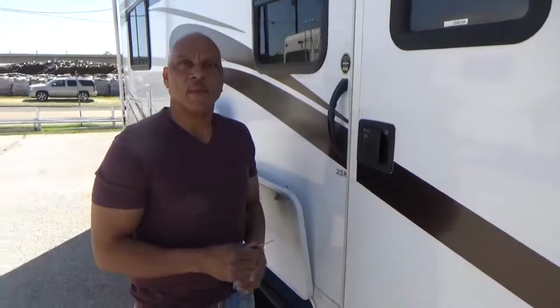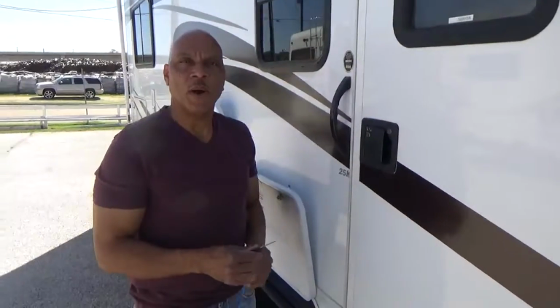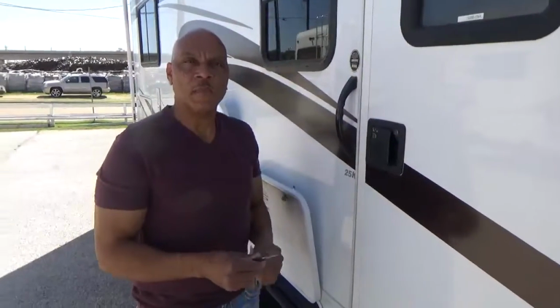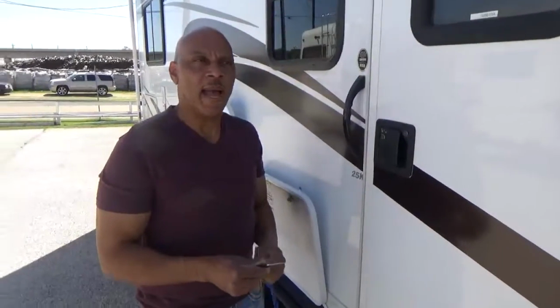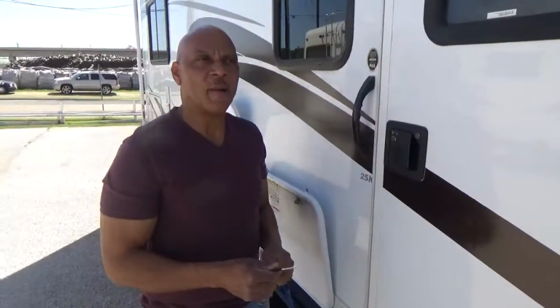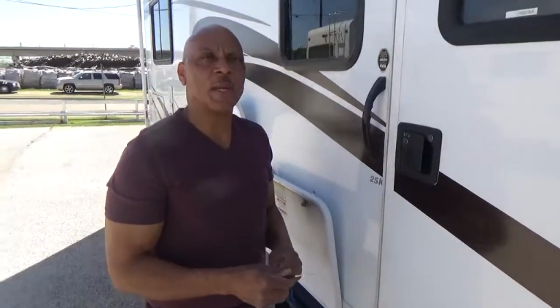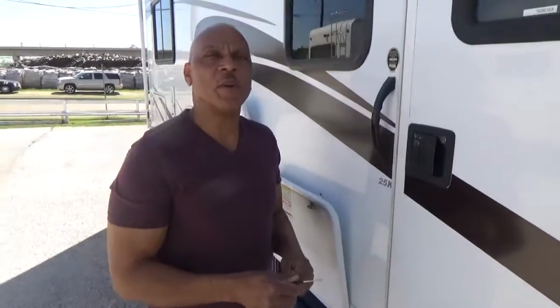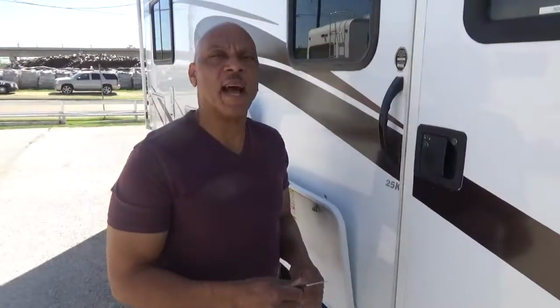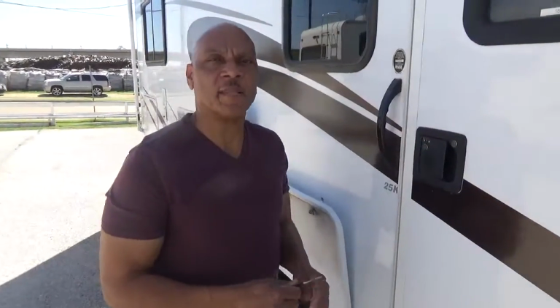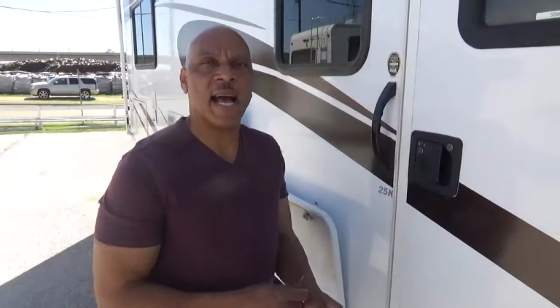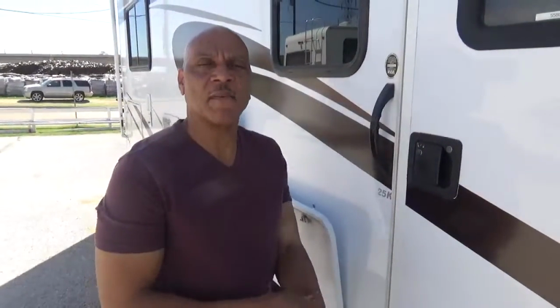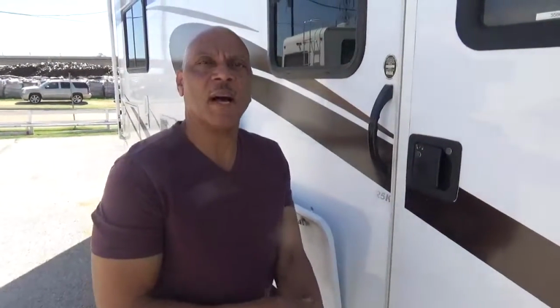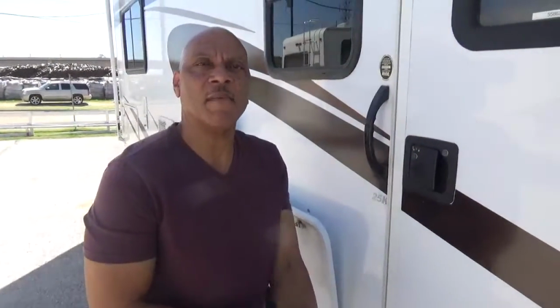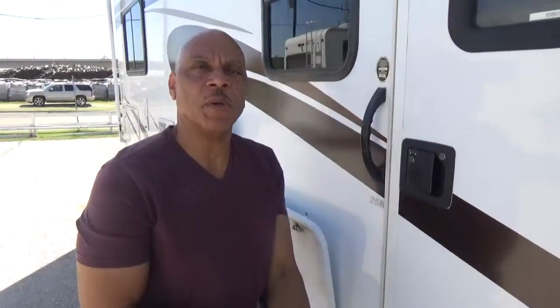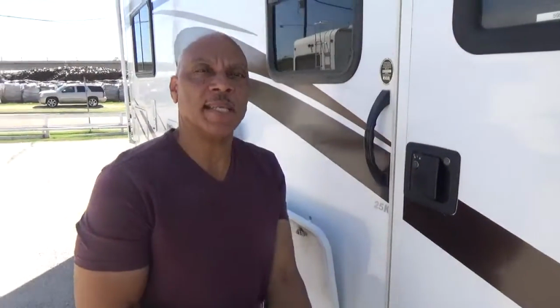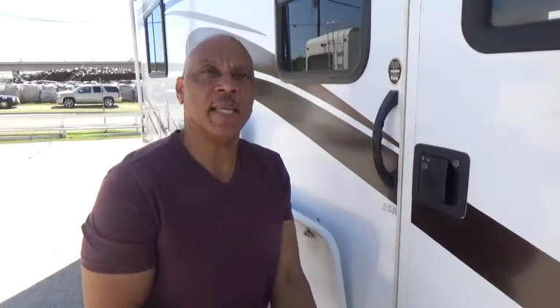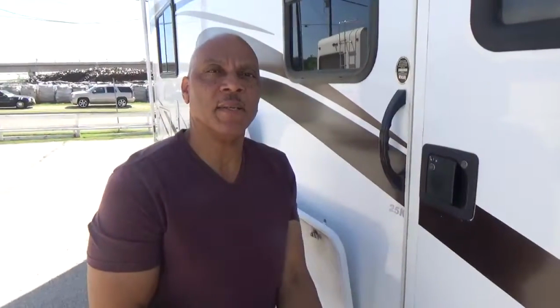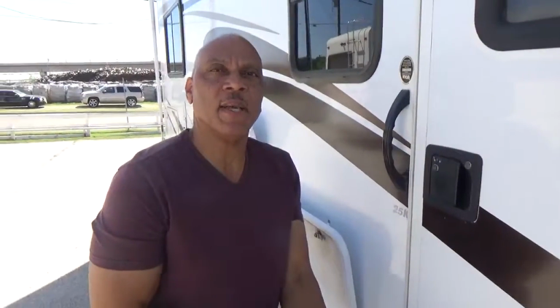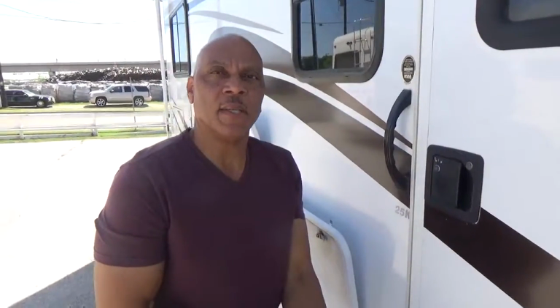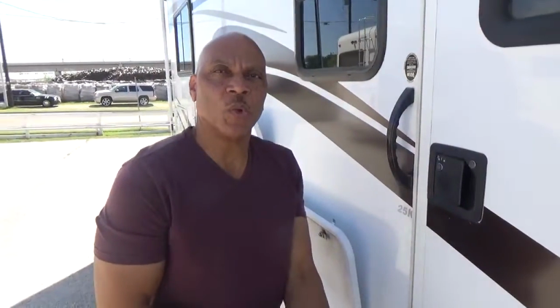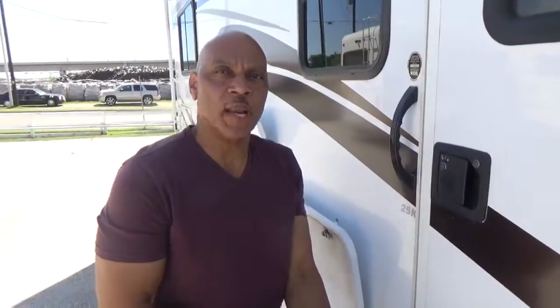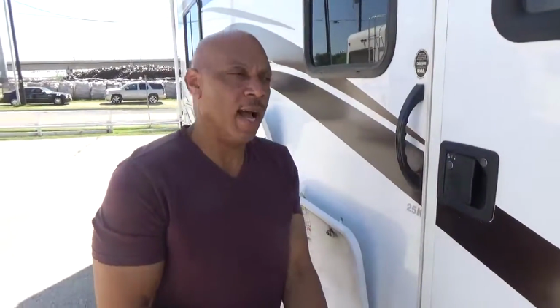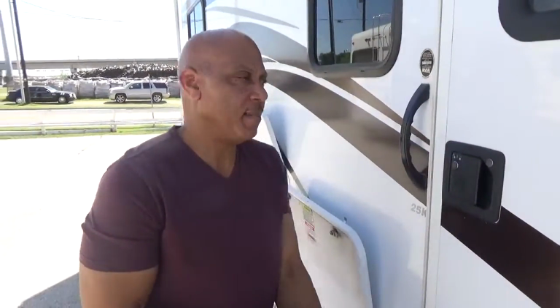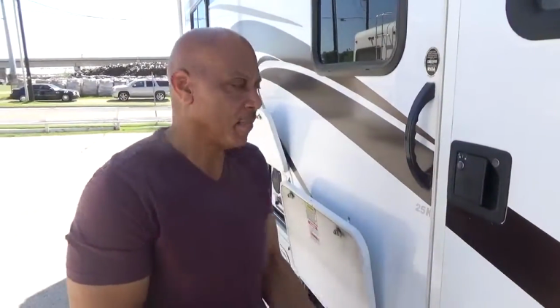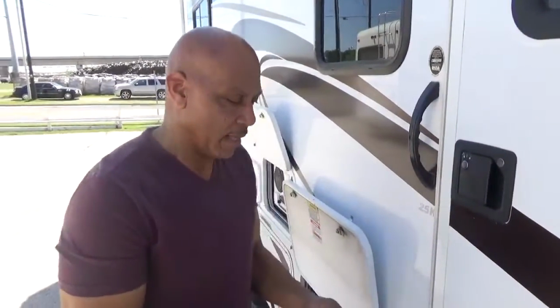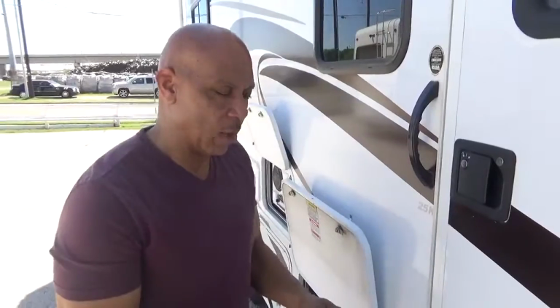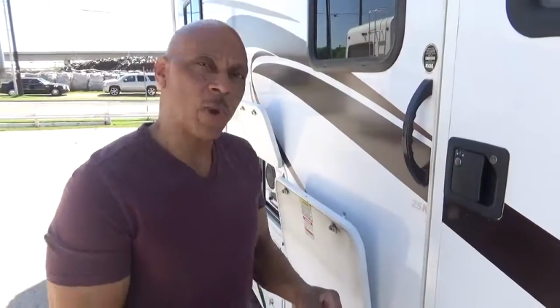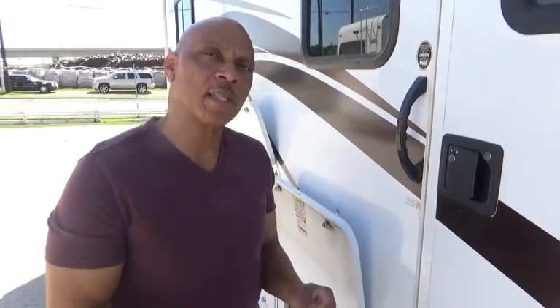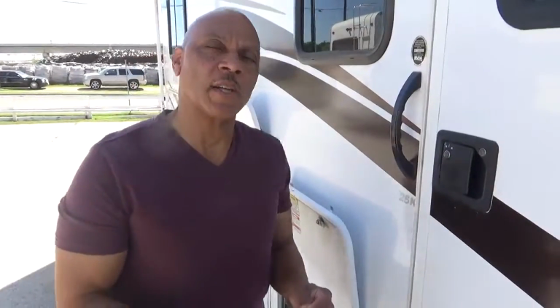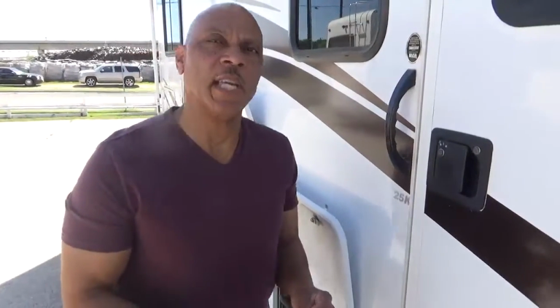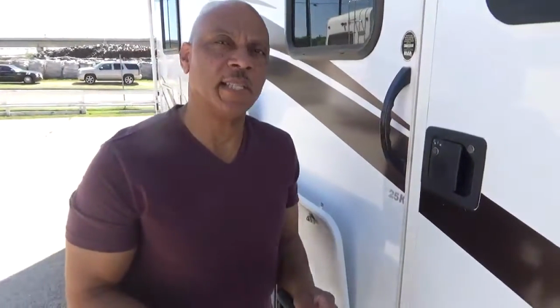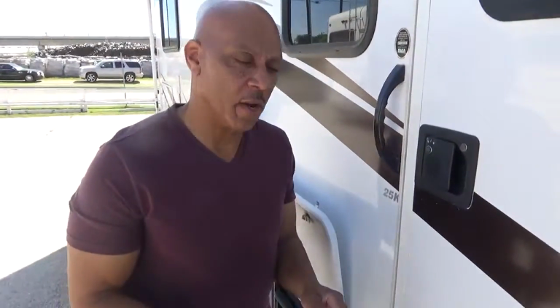Welcome back. We're going to do the outside of unit 1829, and we're going to talk keys here.